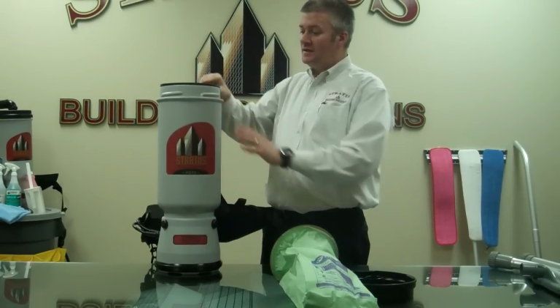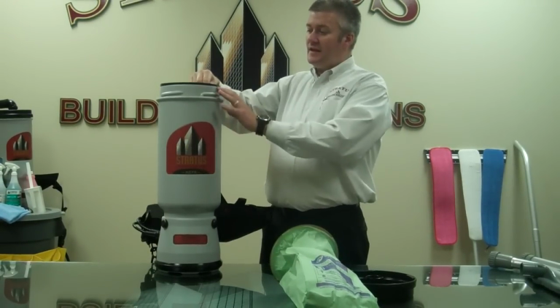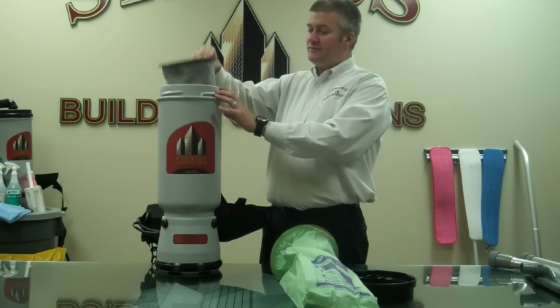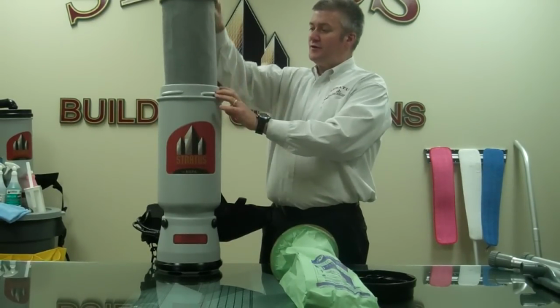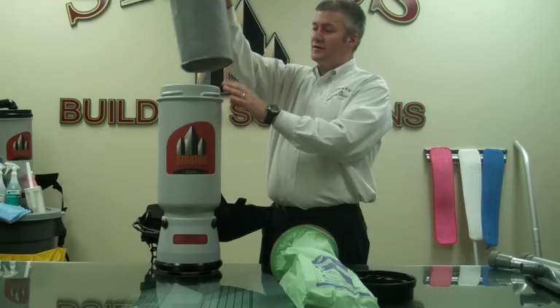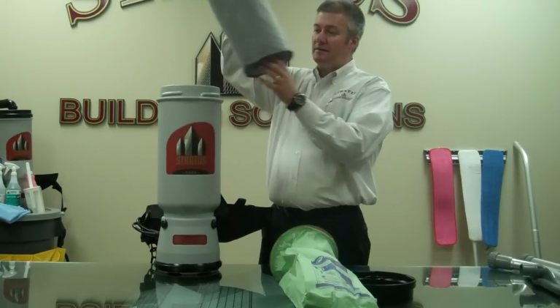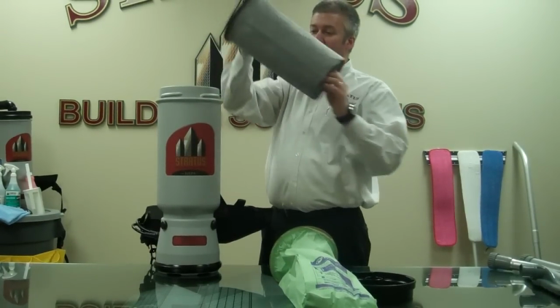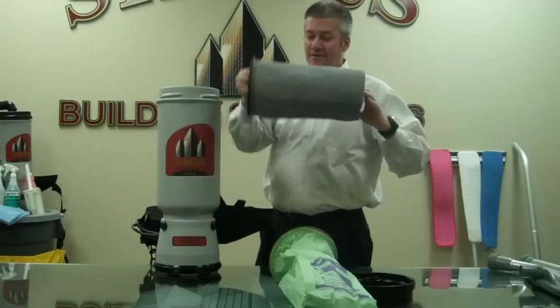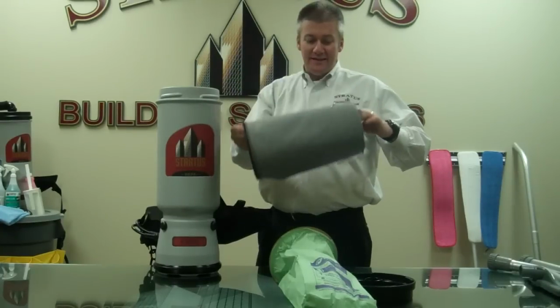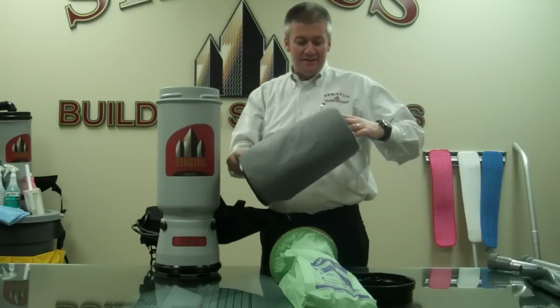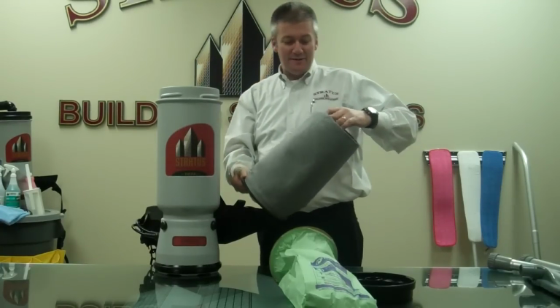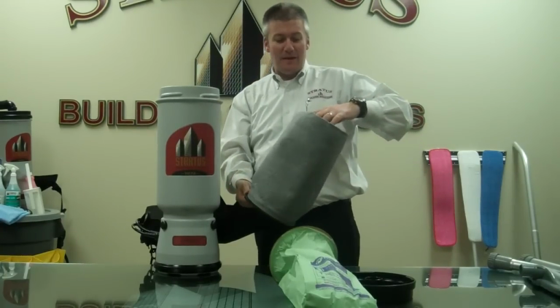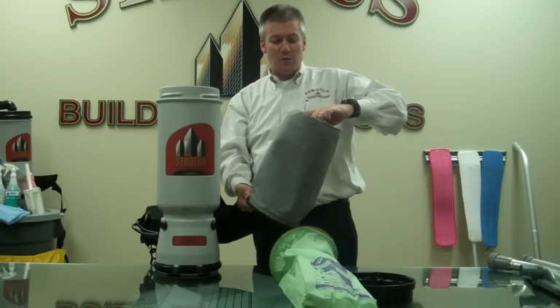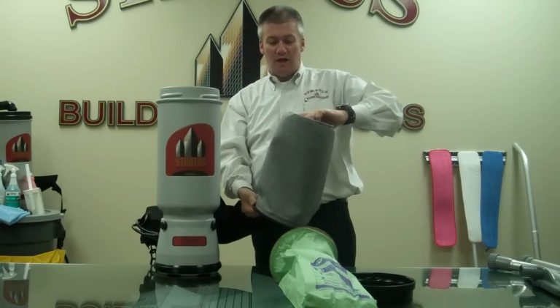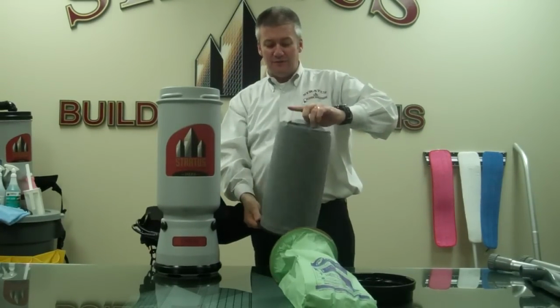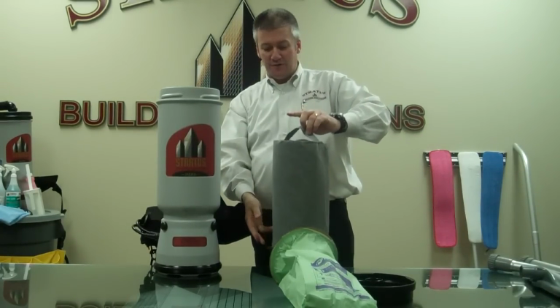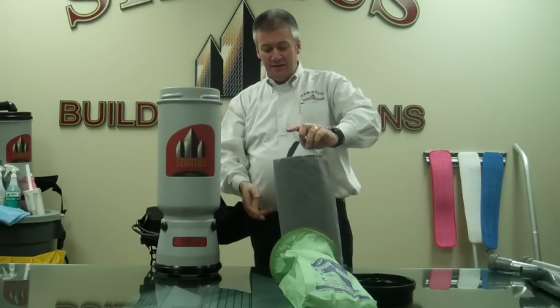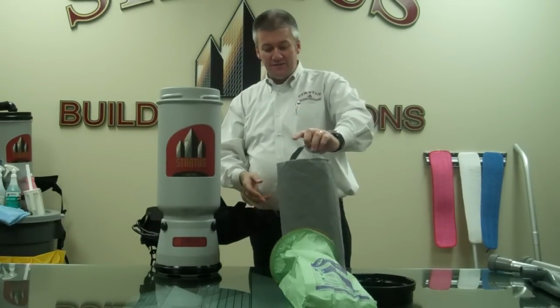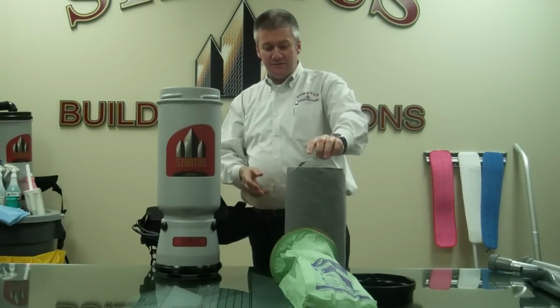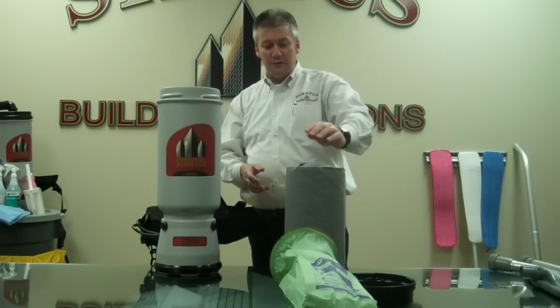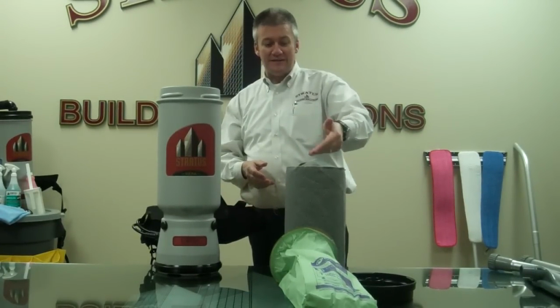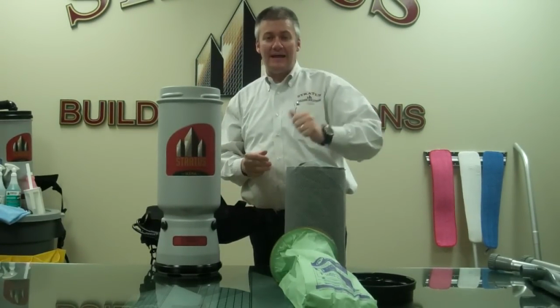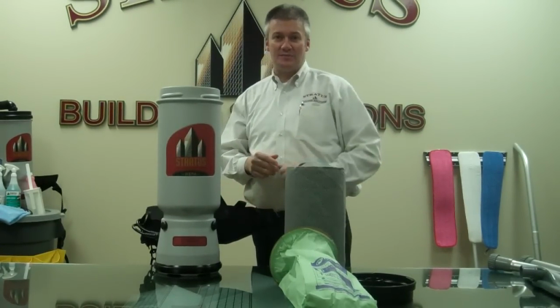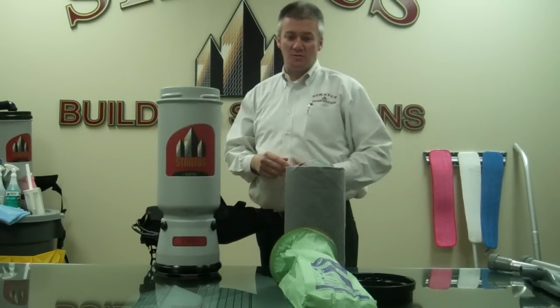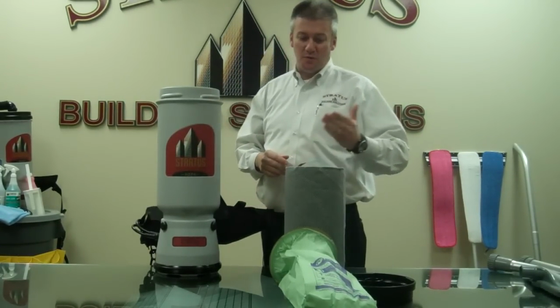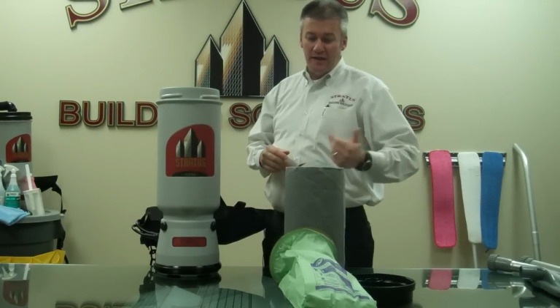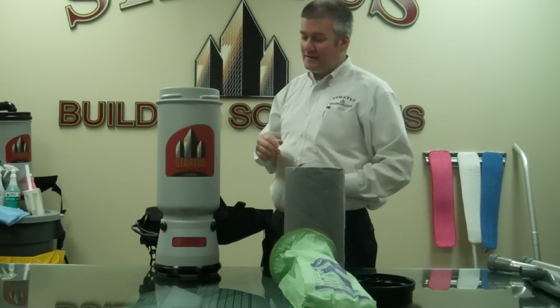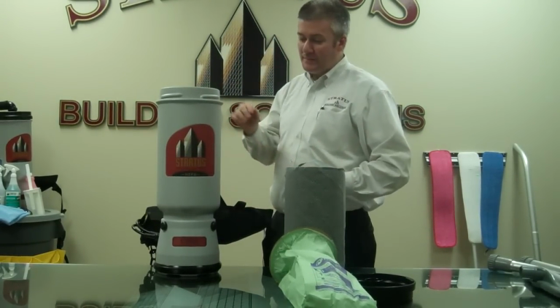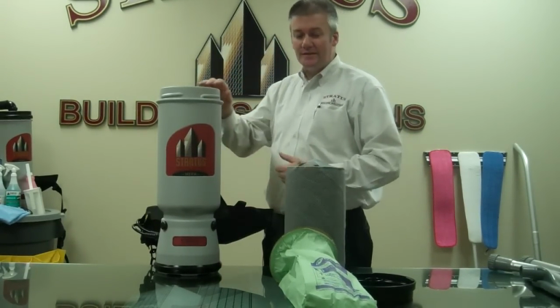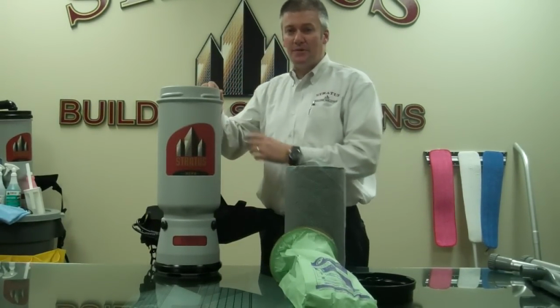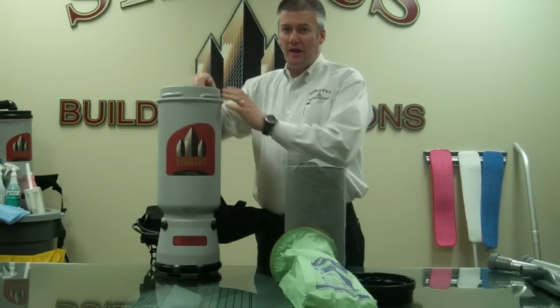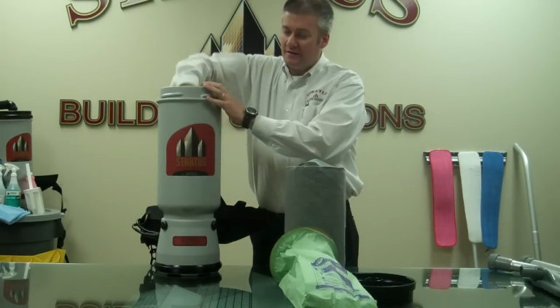The next filter you're going to come to is your Microcloth filter. This is a filter that's not disposable and needs to be cleaned periodically.